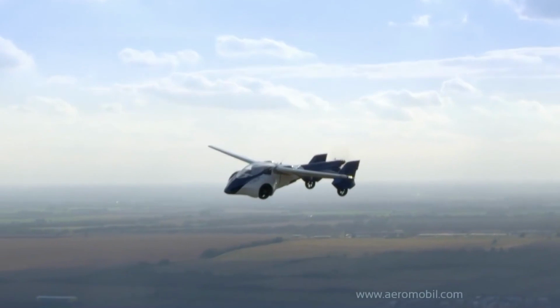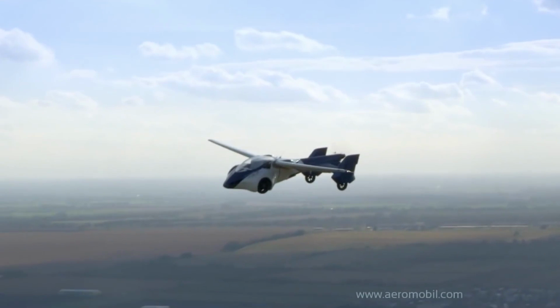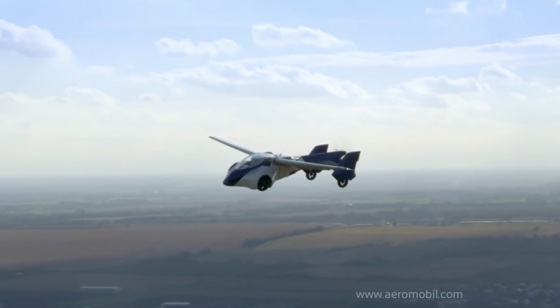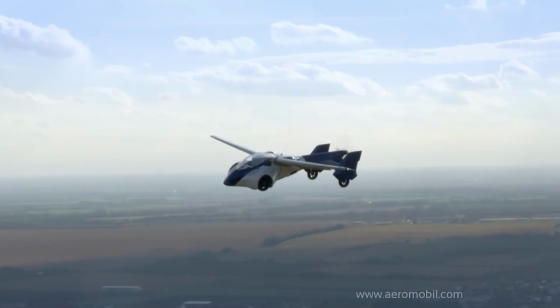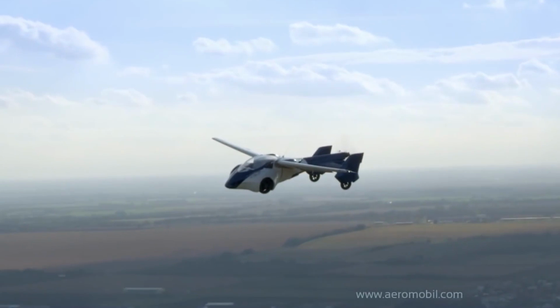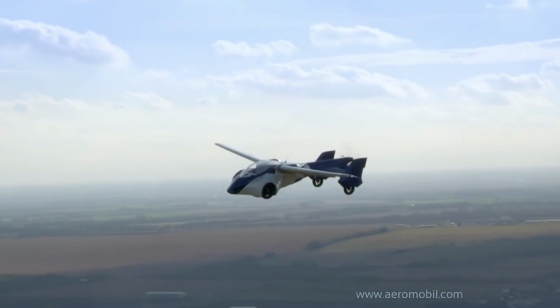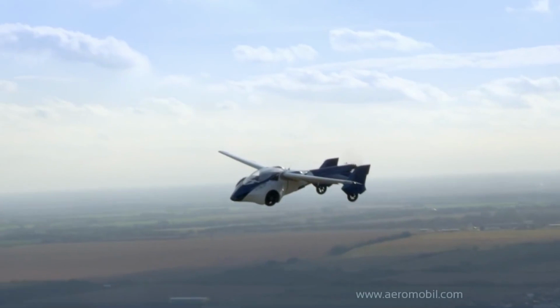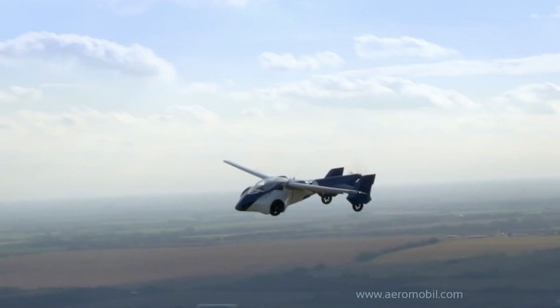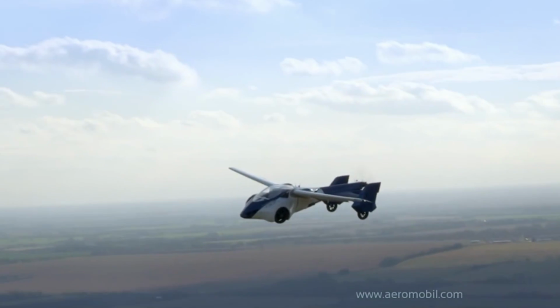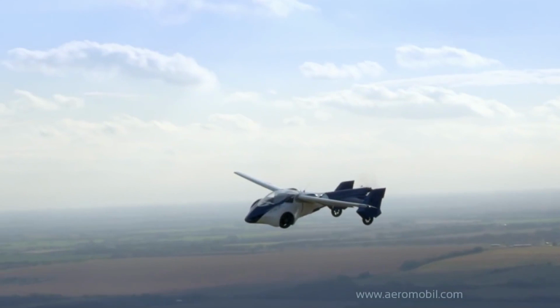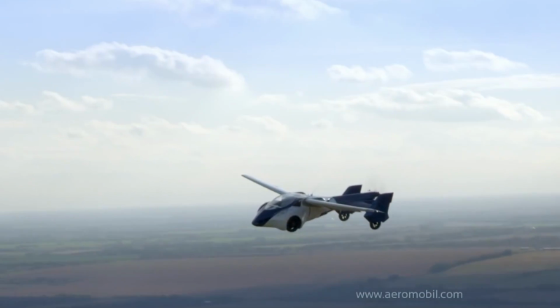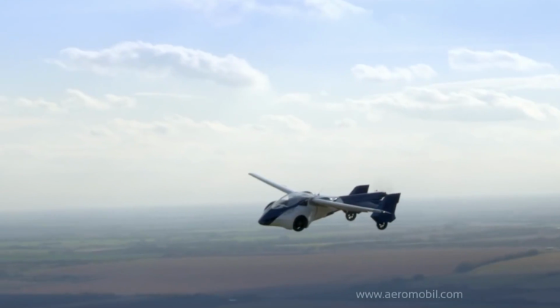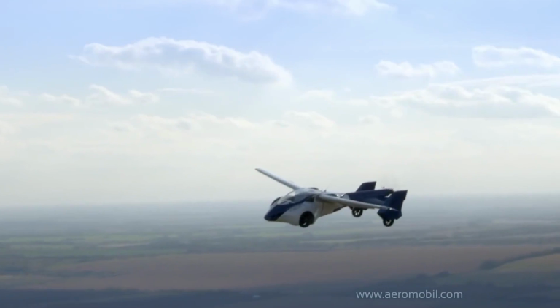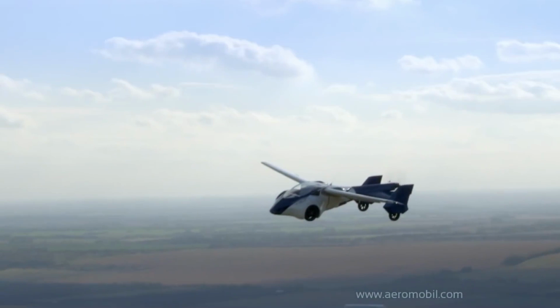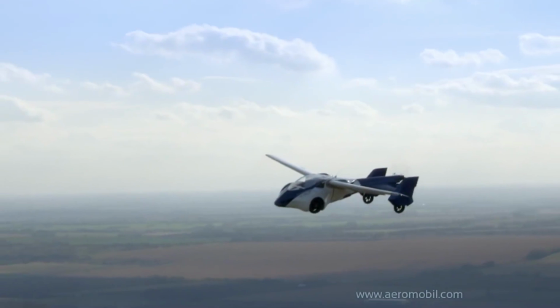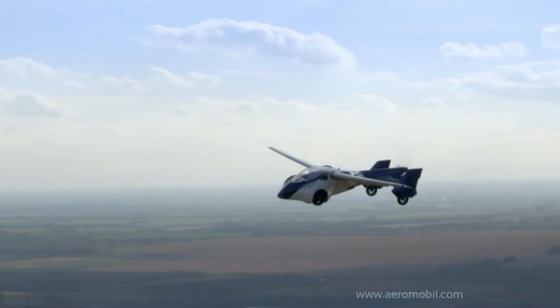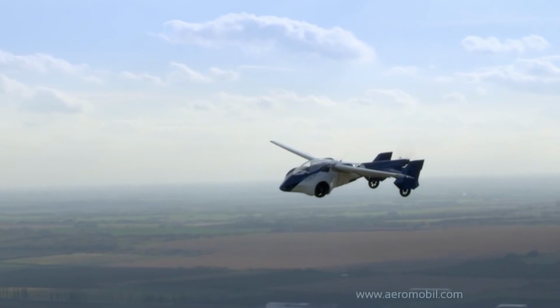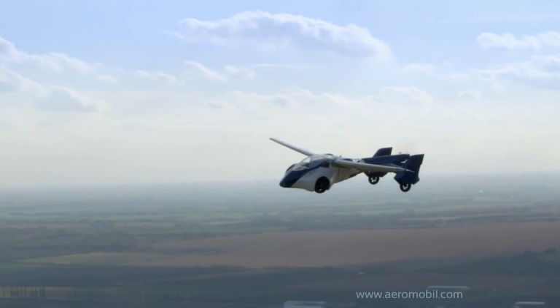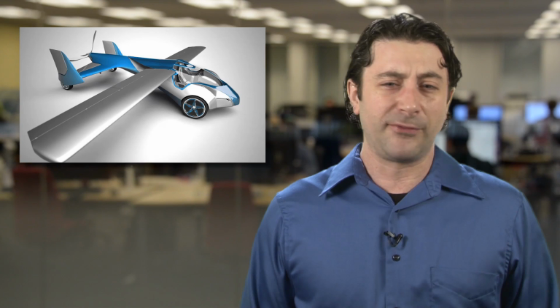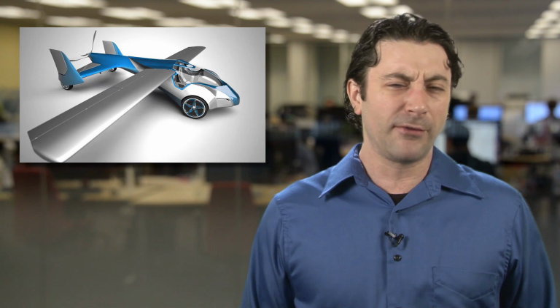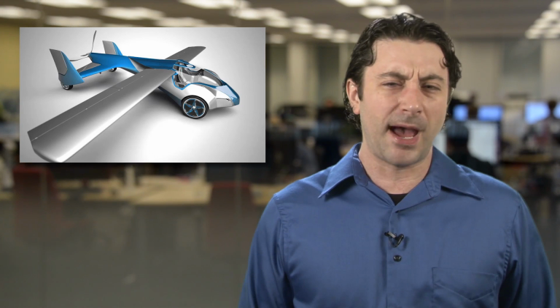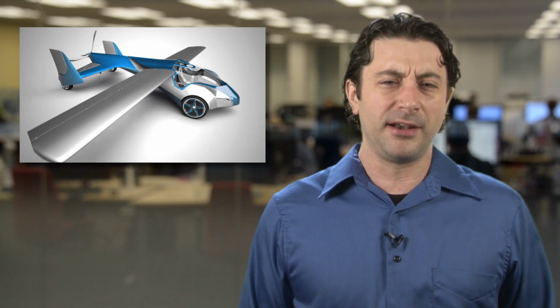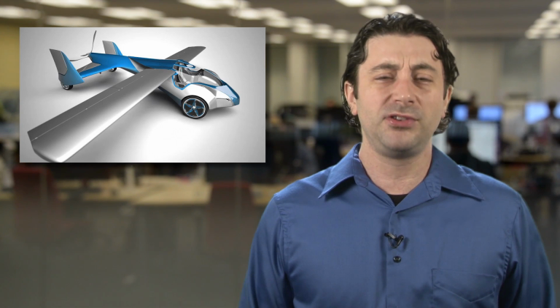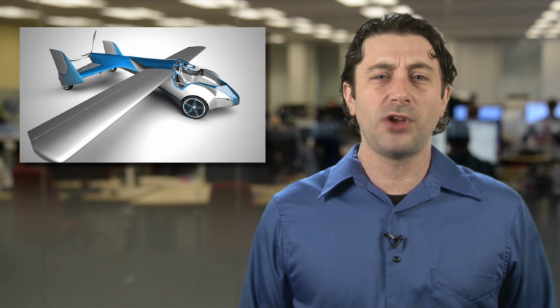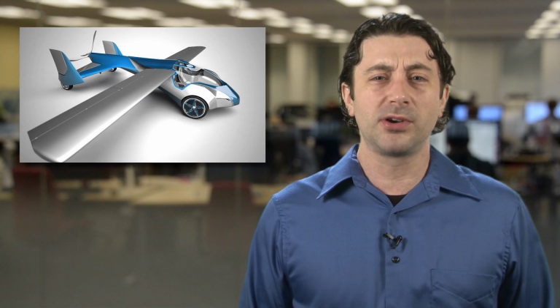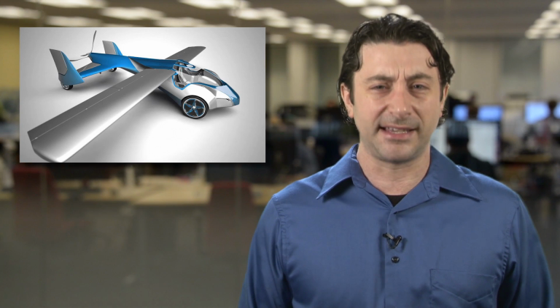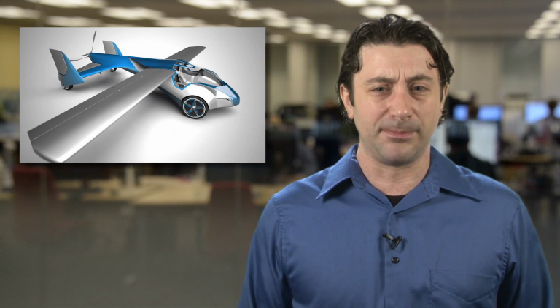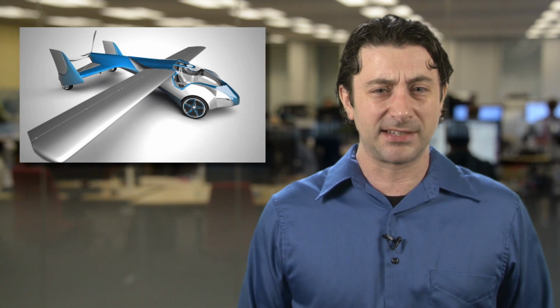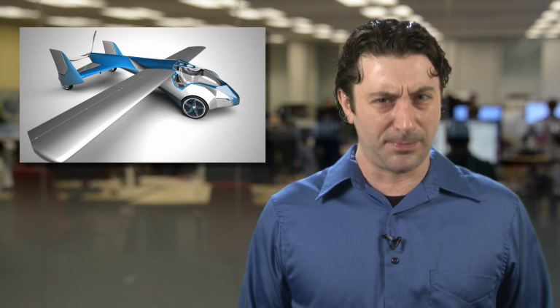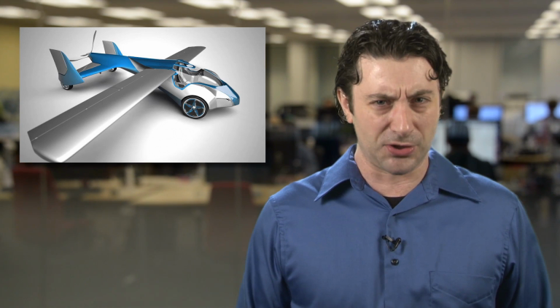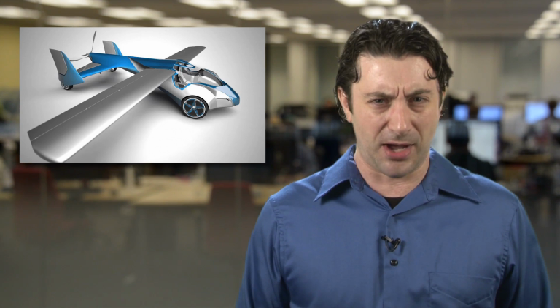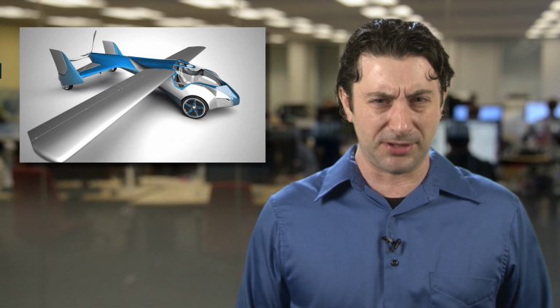Aeromobile says they're looking into what happened and refinement on the flying machine will continue, and if we ever buy one, you know we're ticking the box for the parachute option.